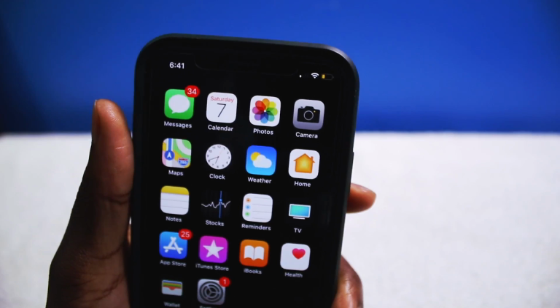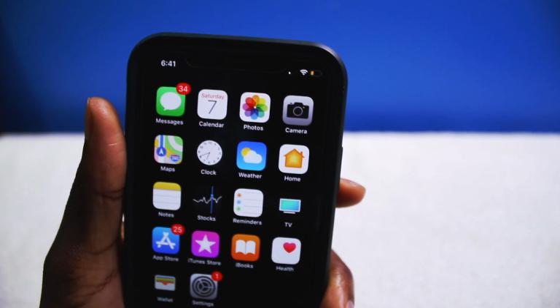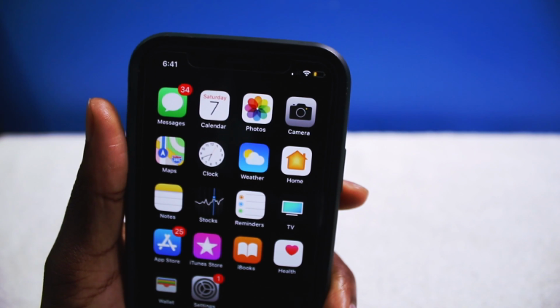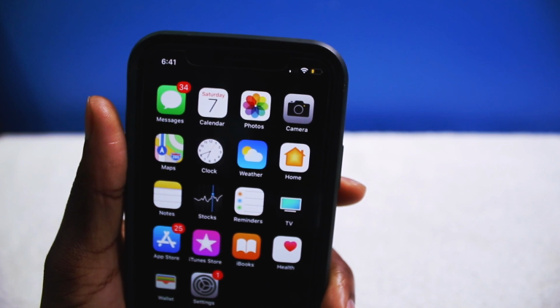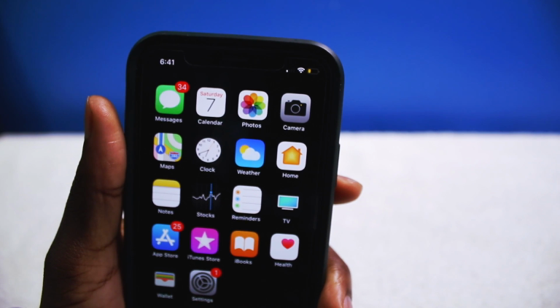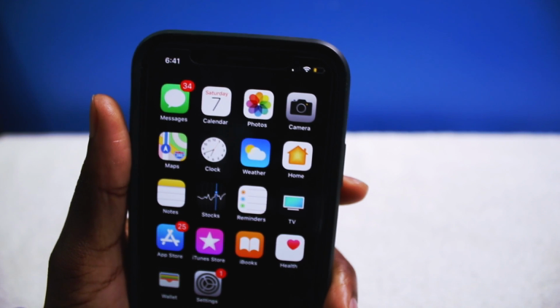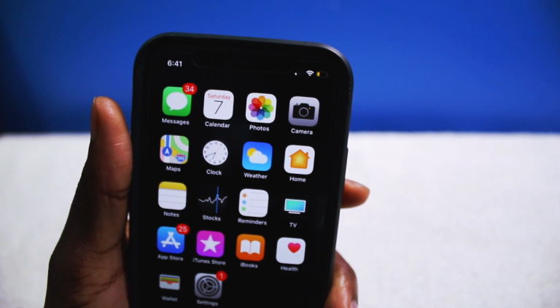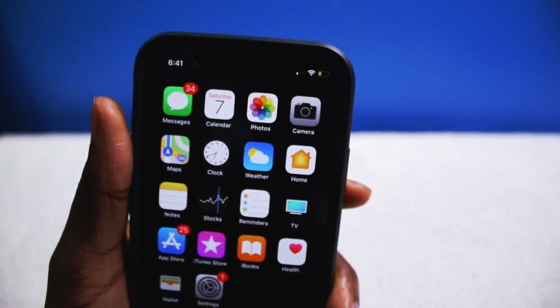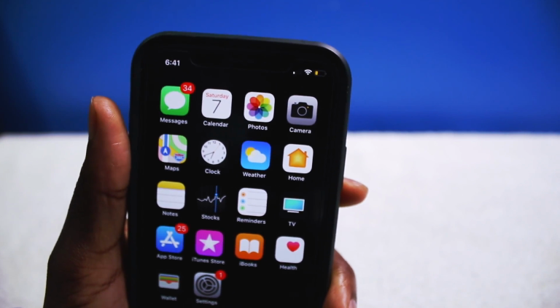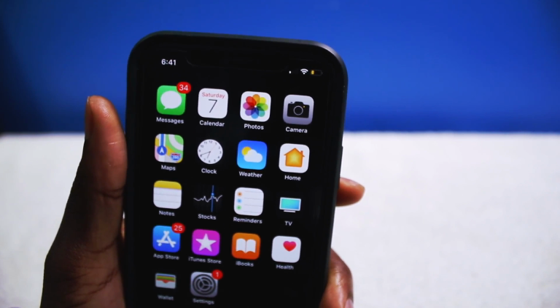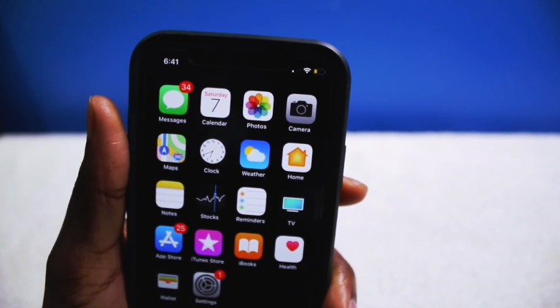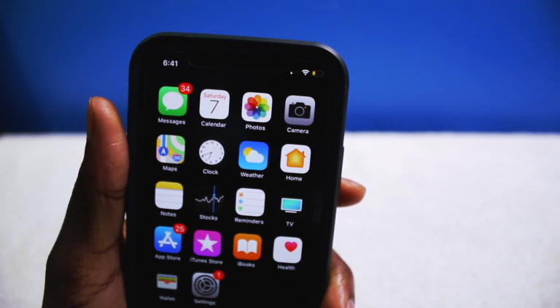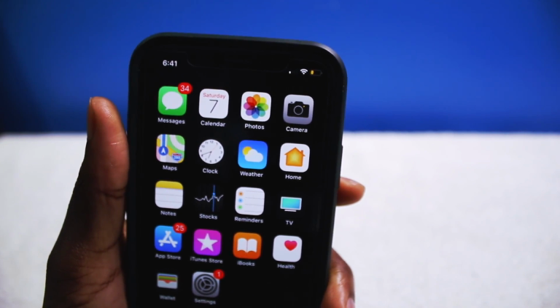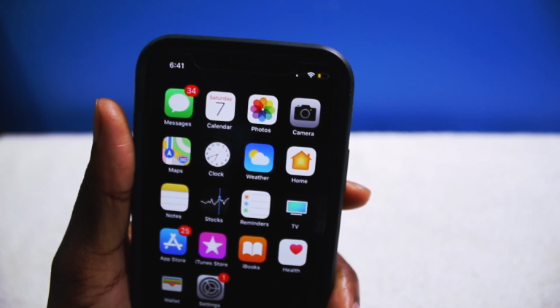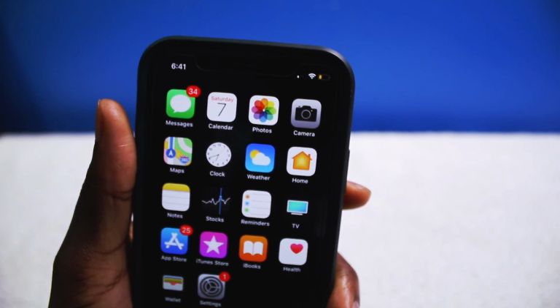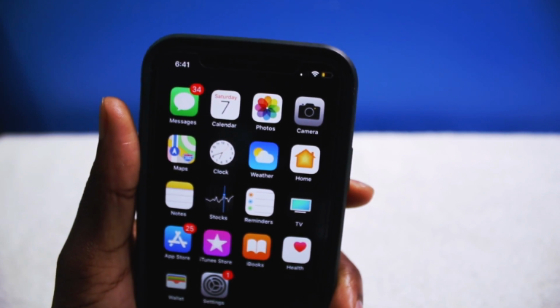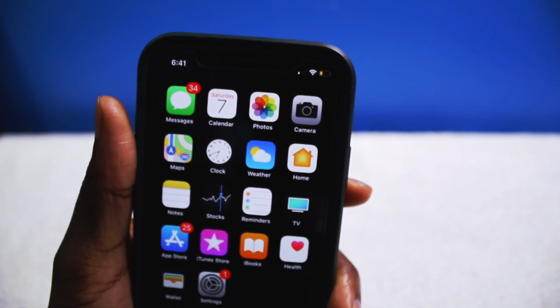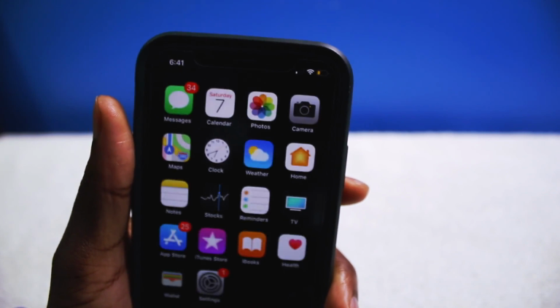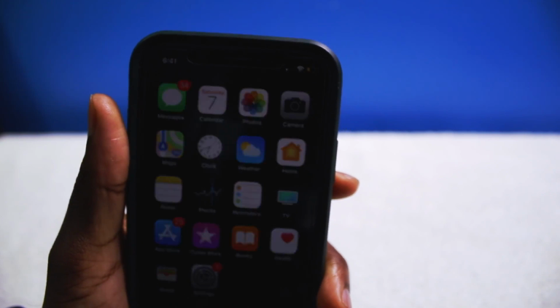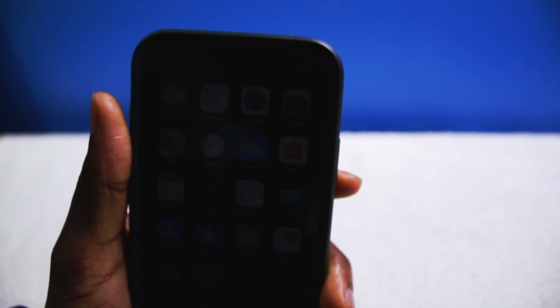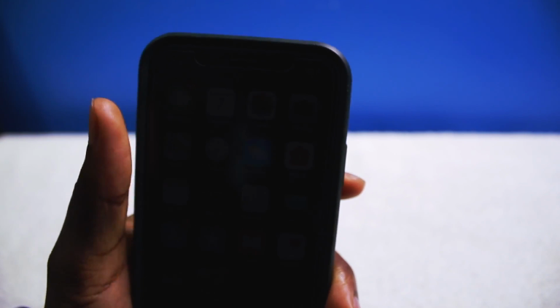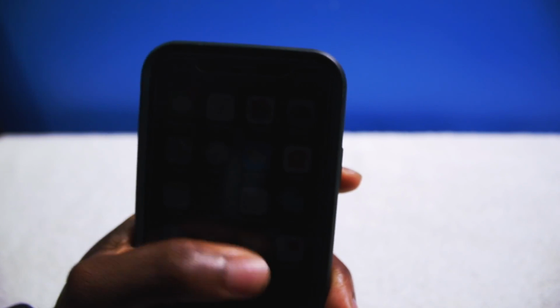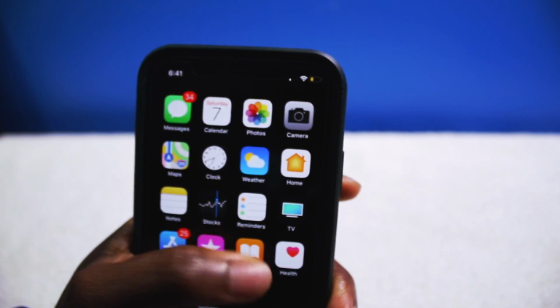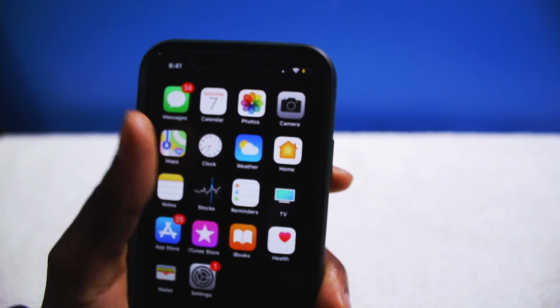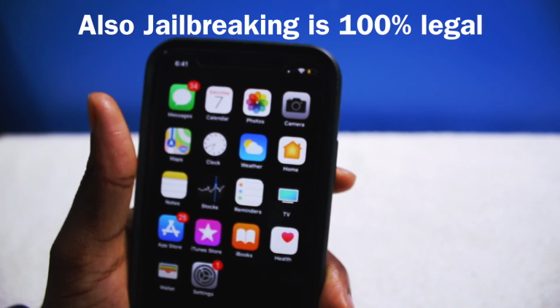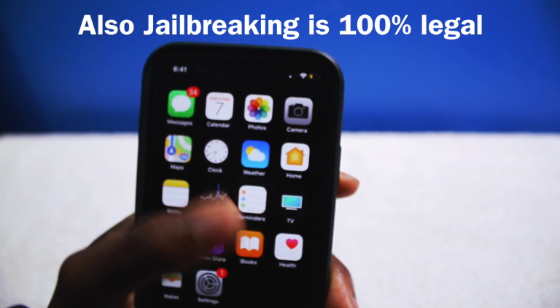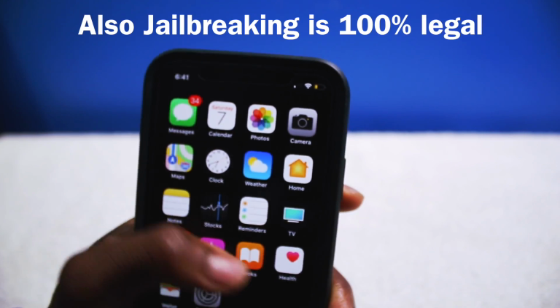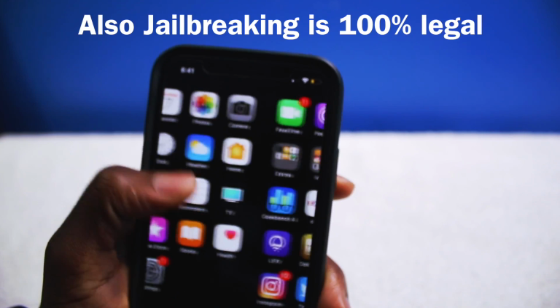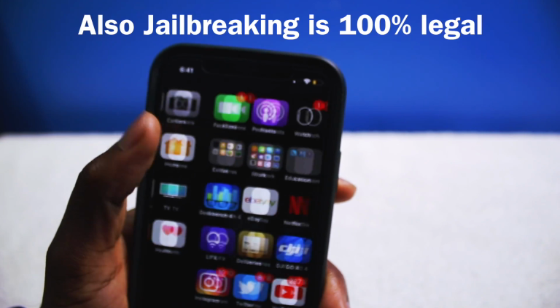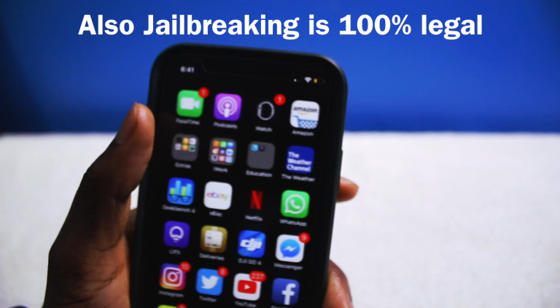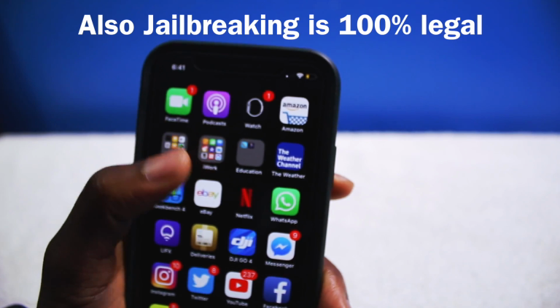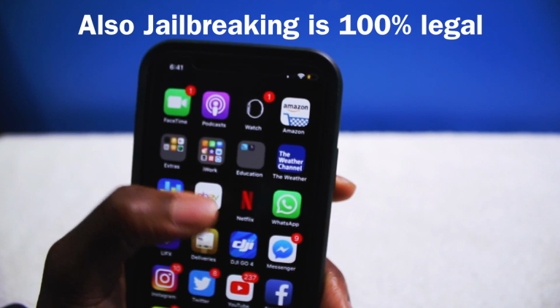Keep in mind, jailbreaking will void your Apple warranty, so keep that in mind. Just something to really point out.